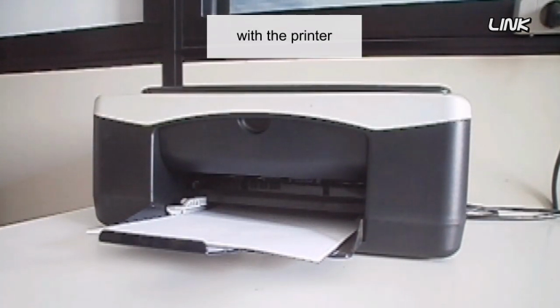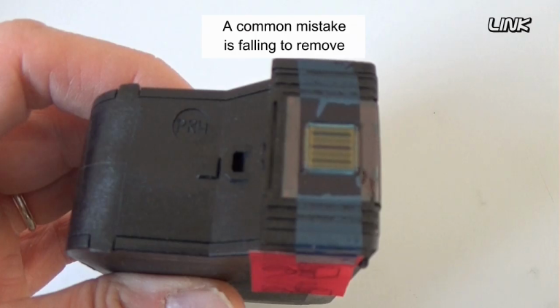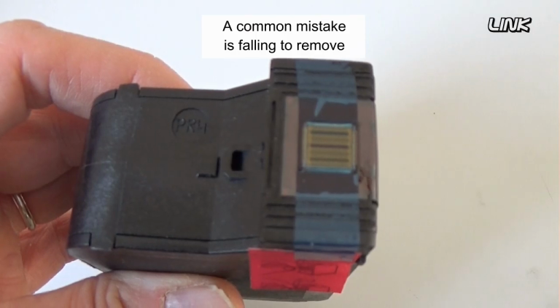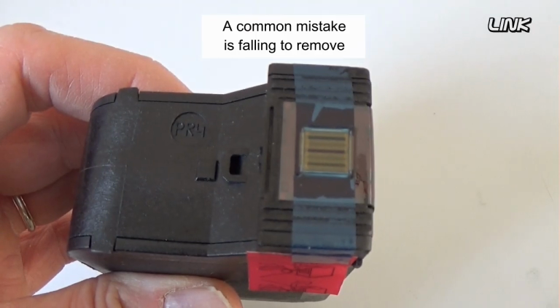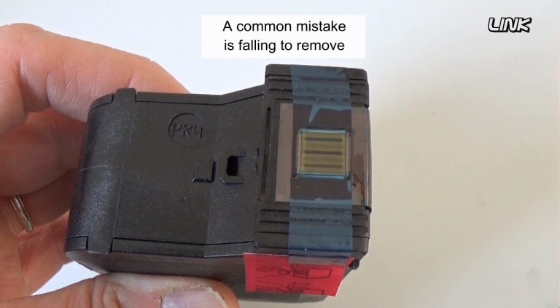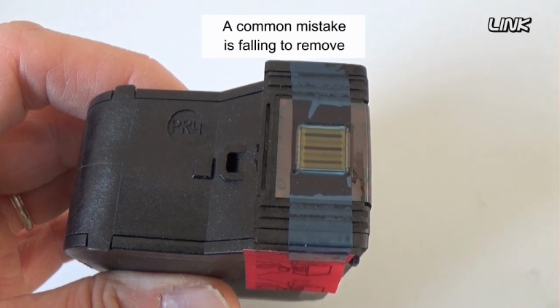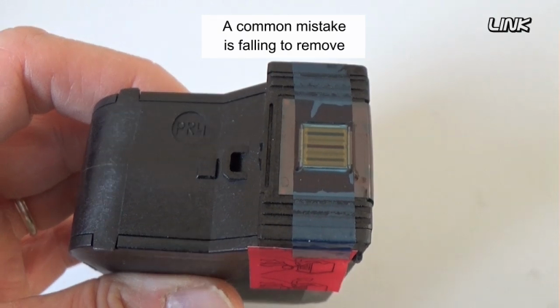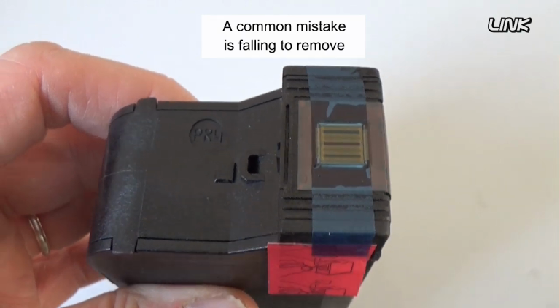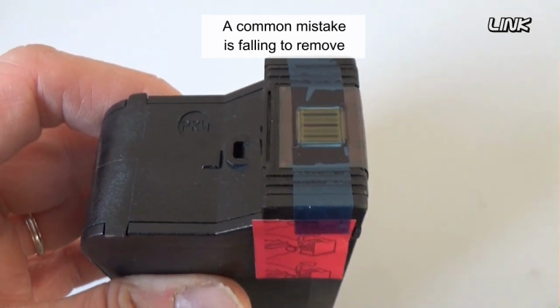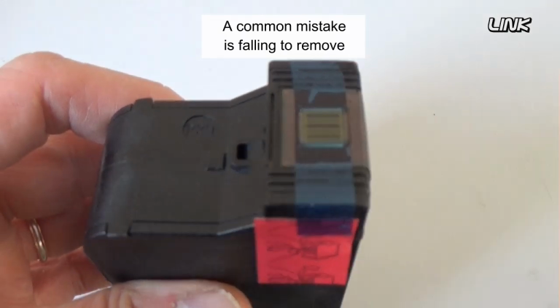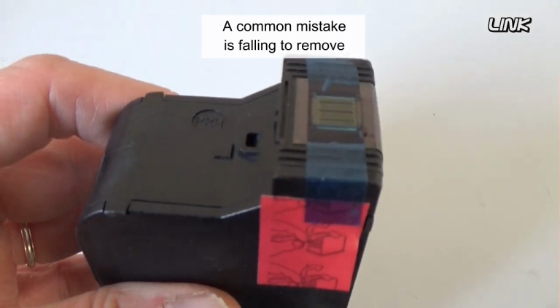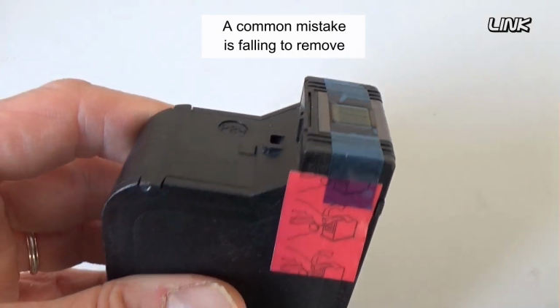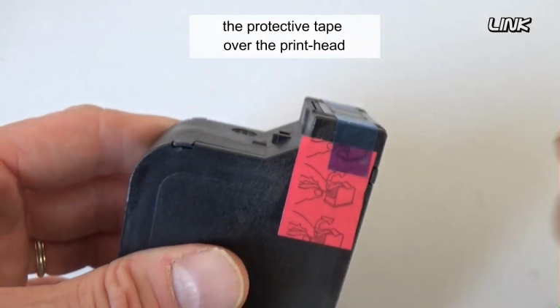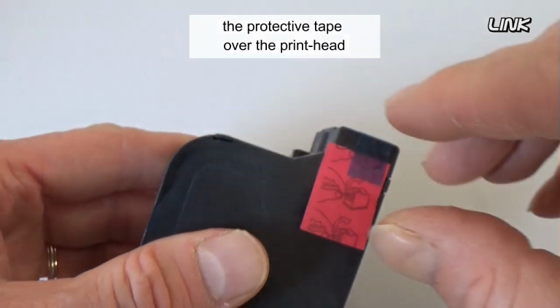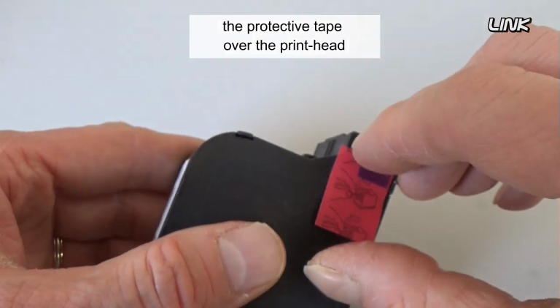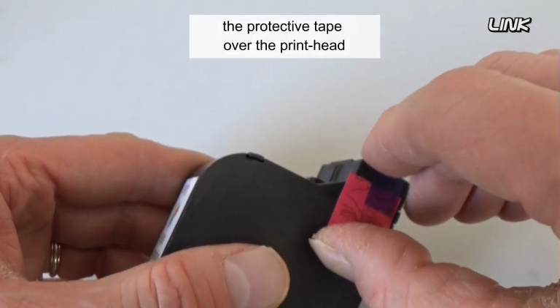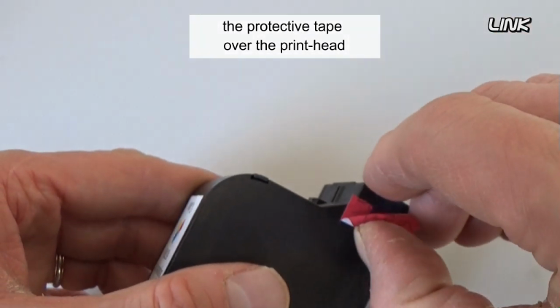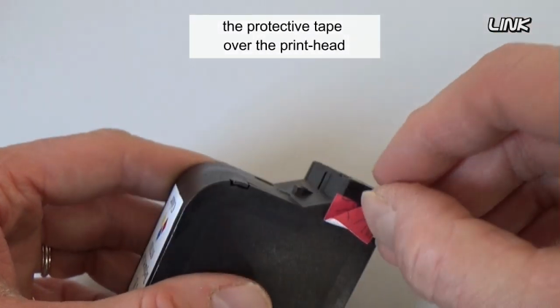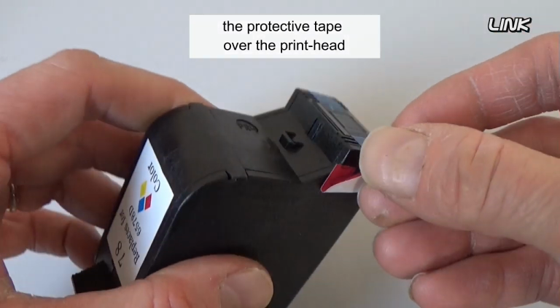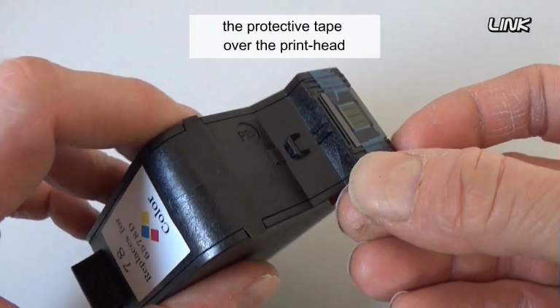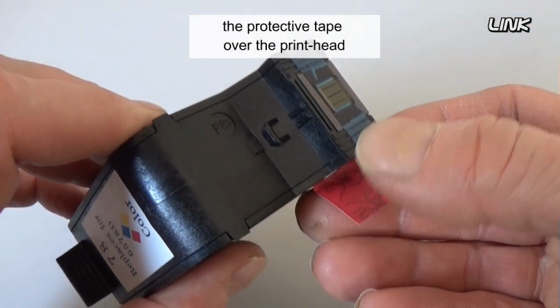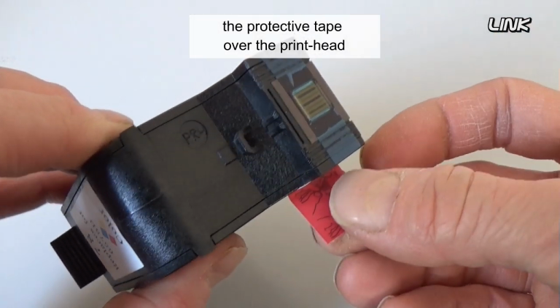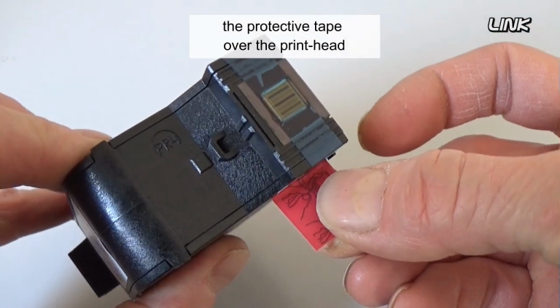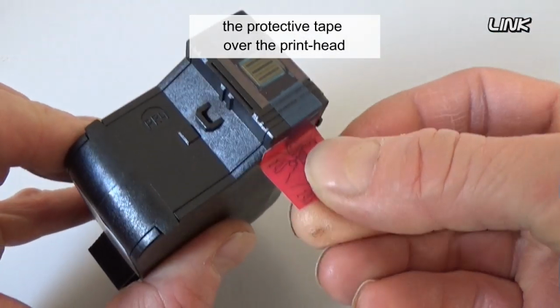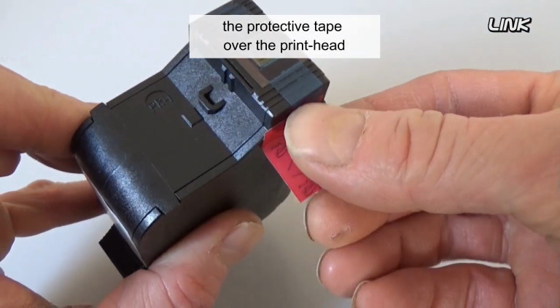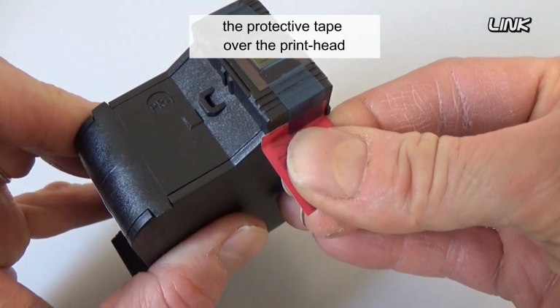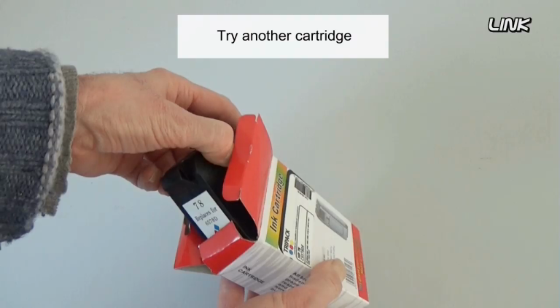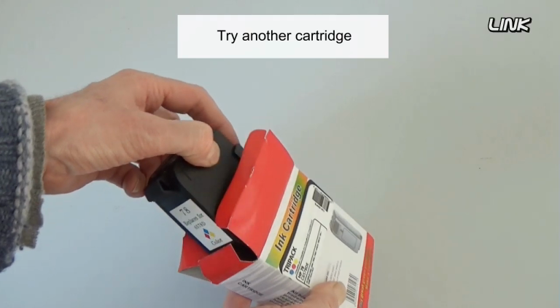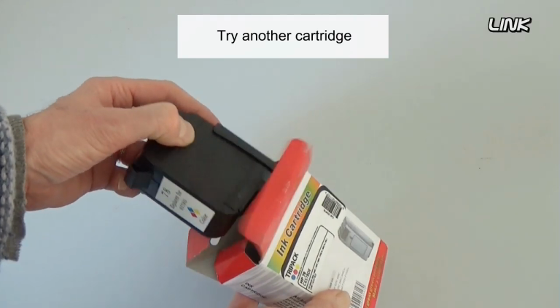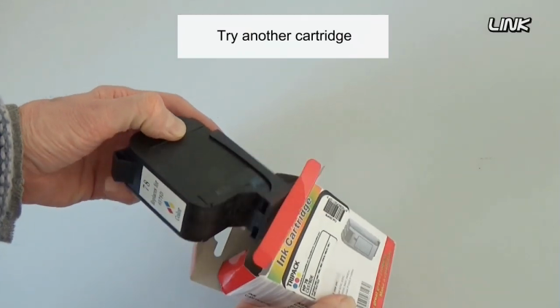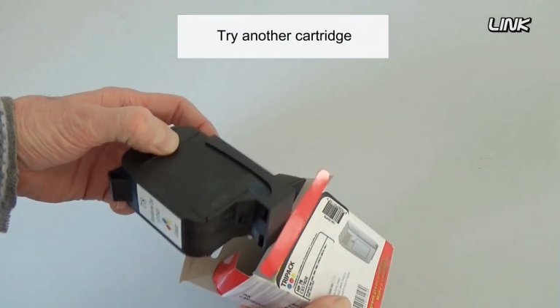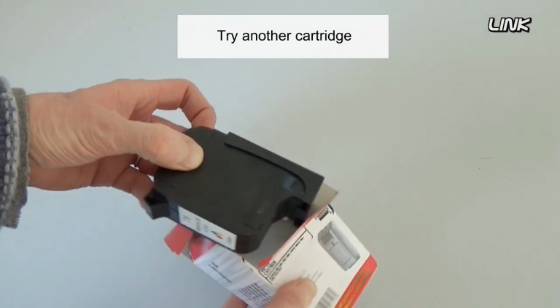A common mistake is failing to remove the protective tape over the print head. Try another cartridge.